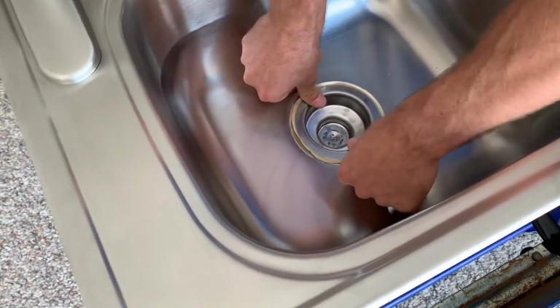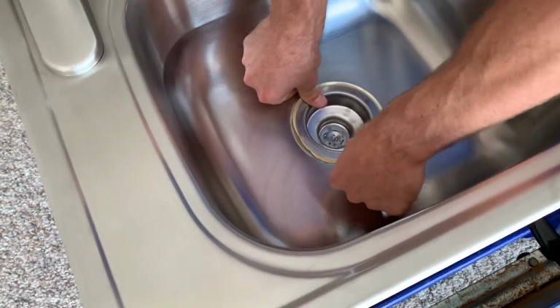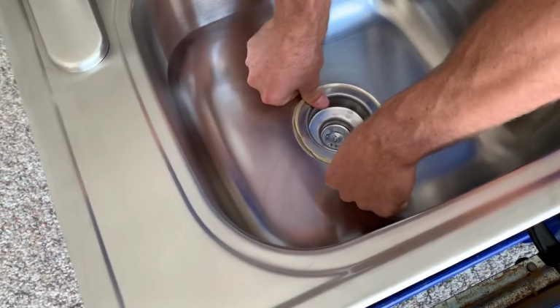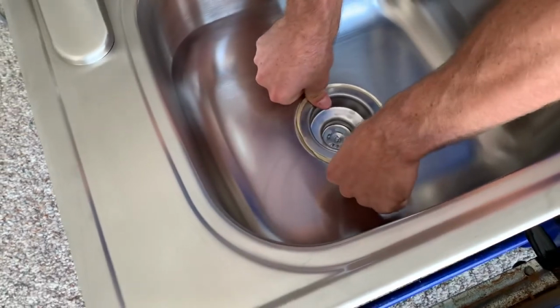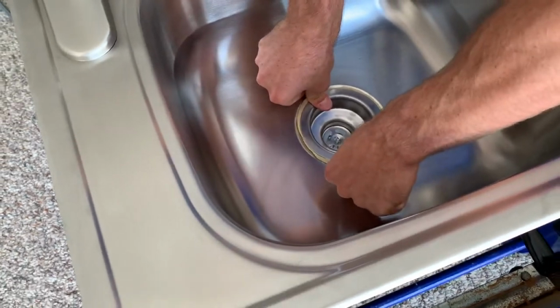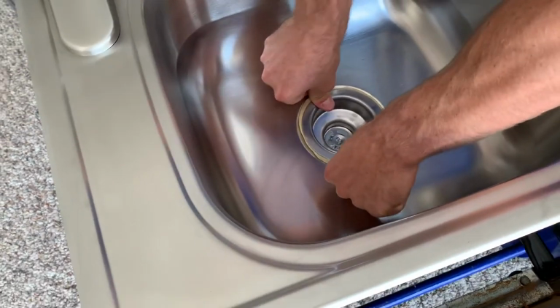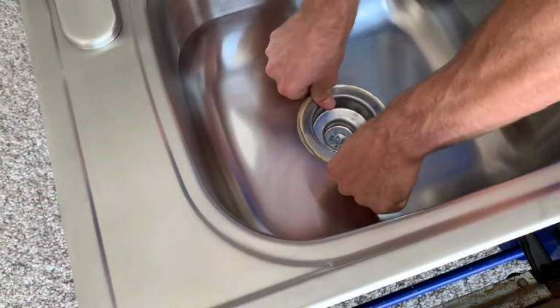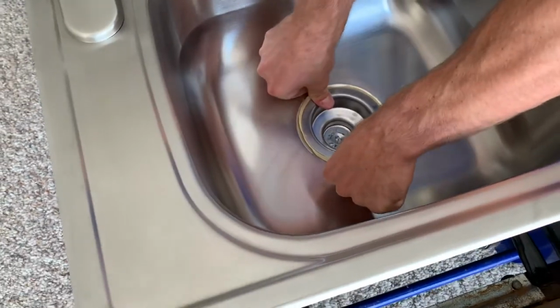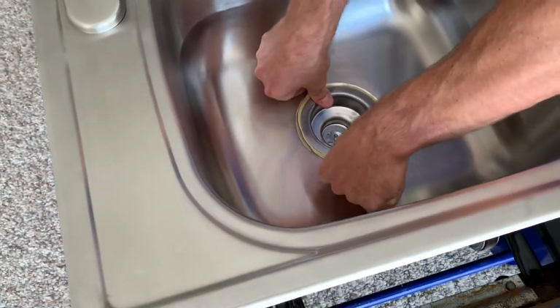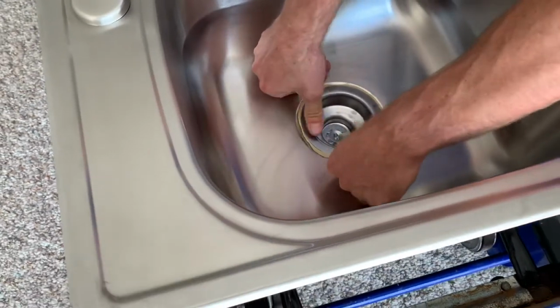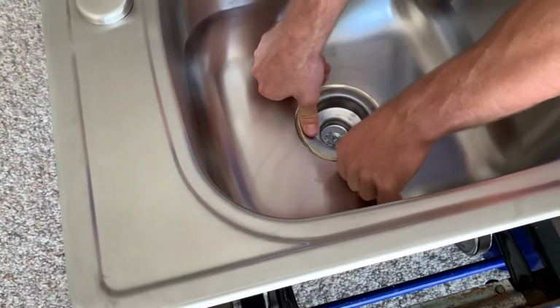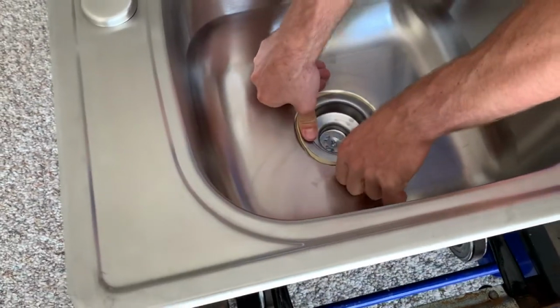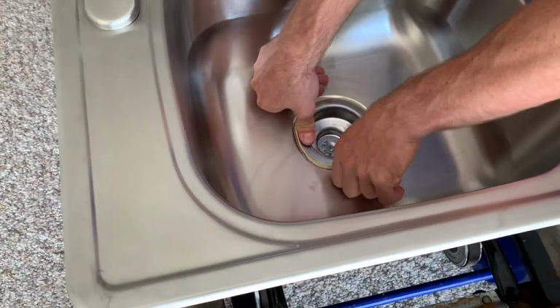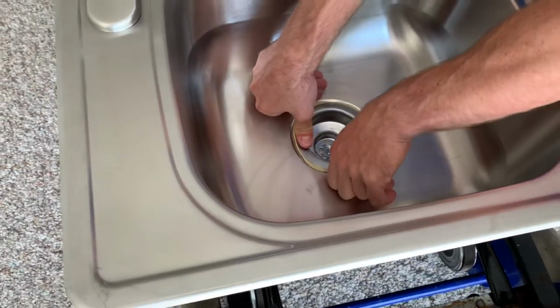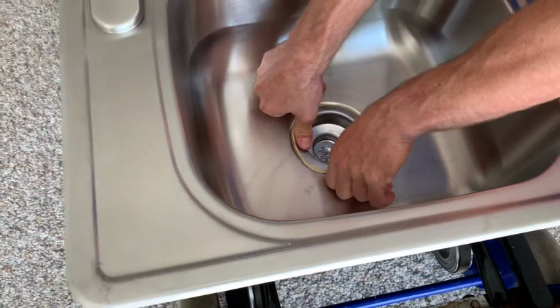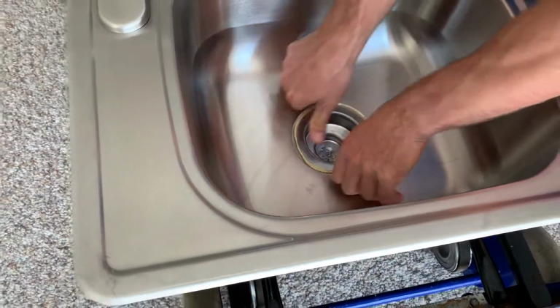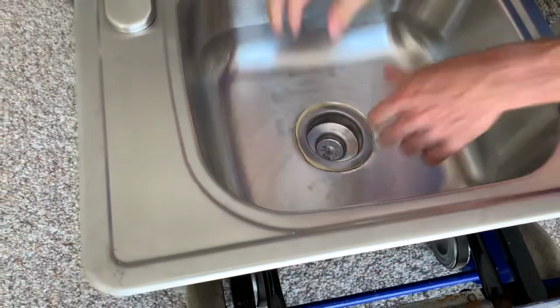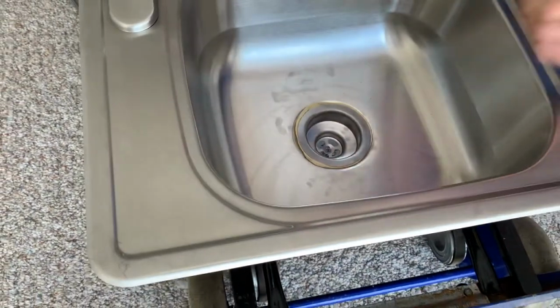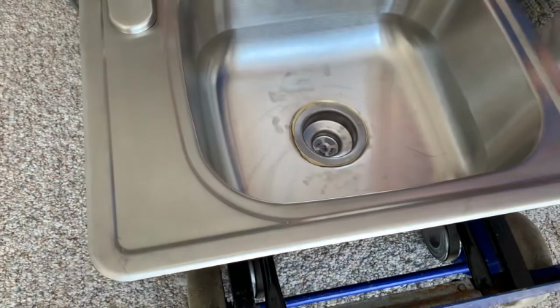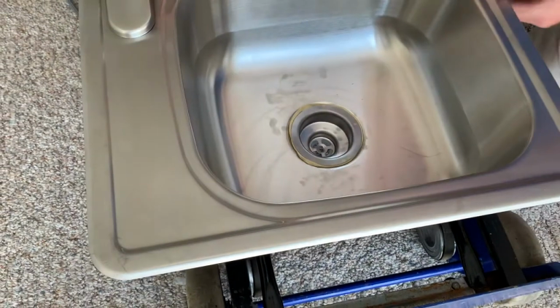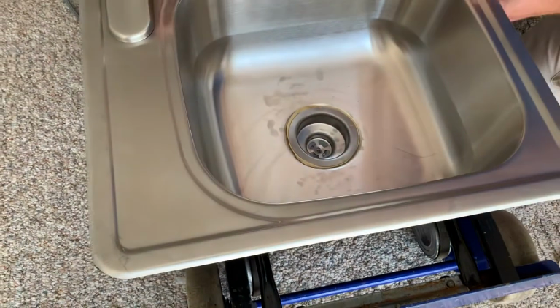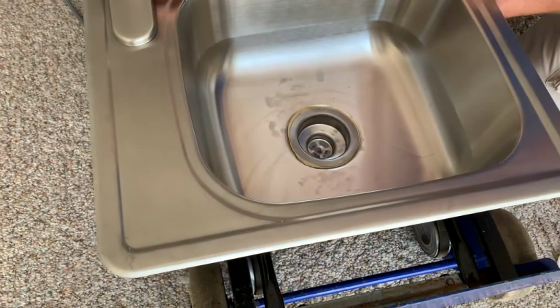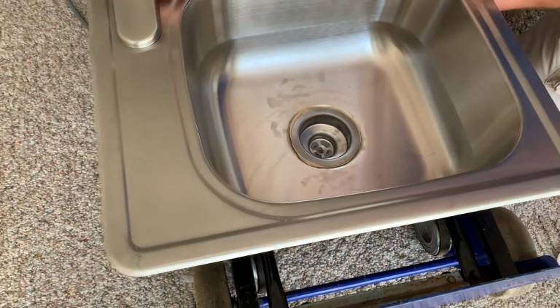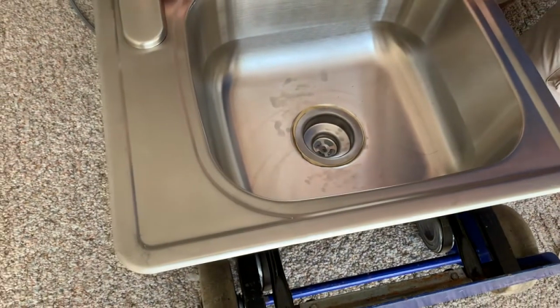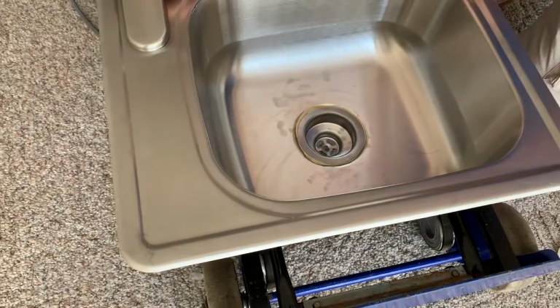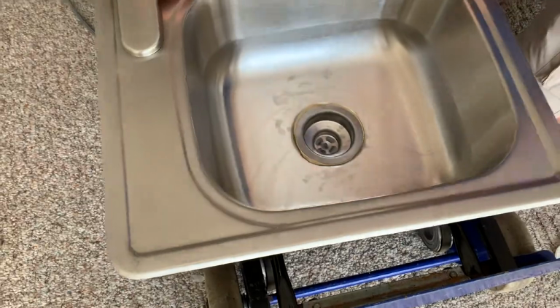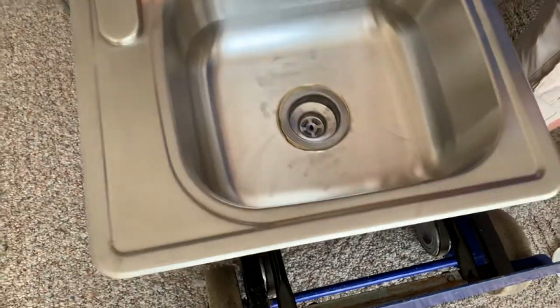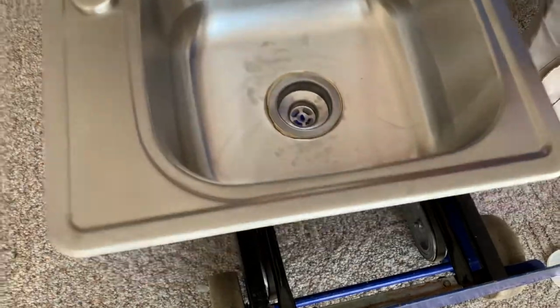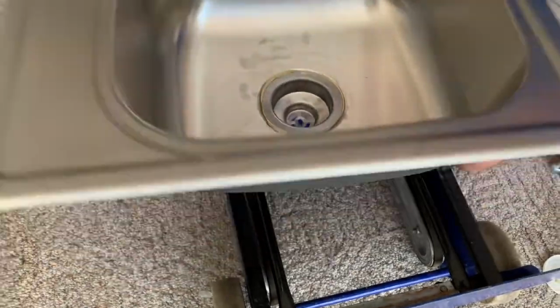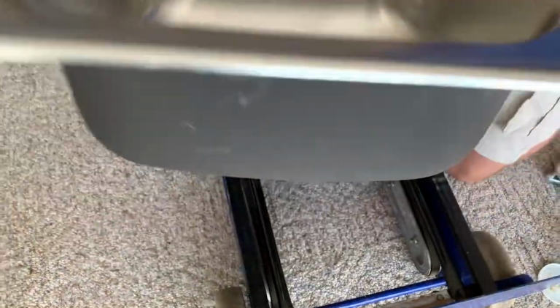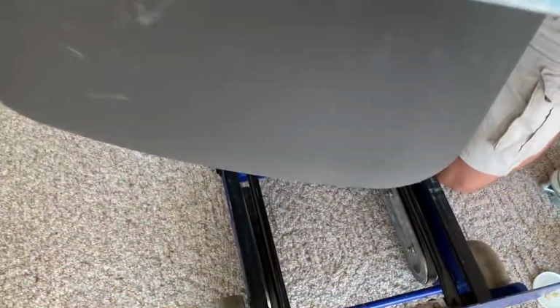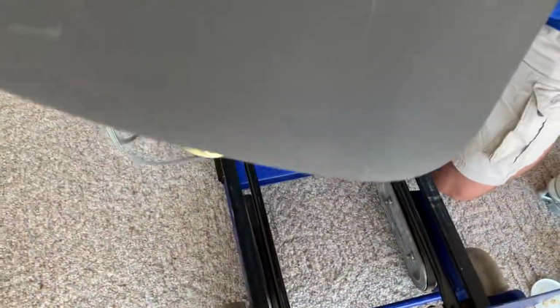Normally you're going to do the rest of this from the bottom side of the sink, but since I don't have my sink attached I'm going to flip it over to make it a little easier to see.